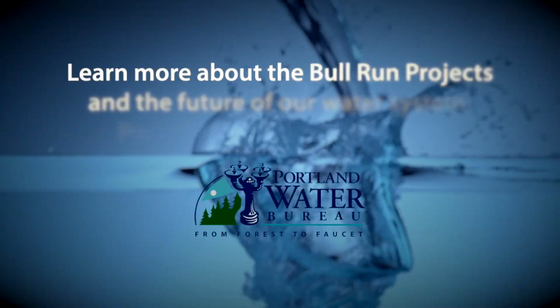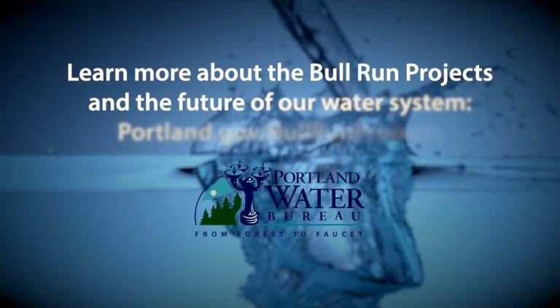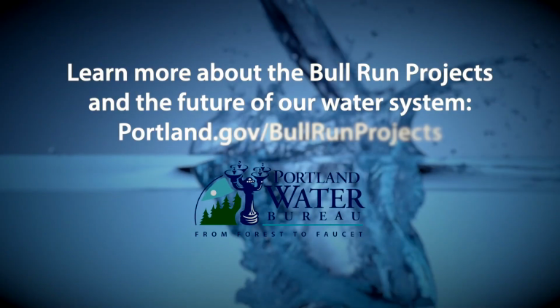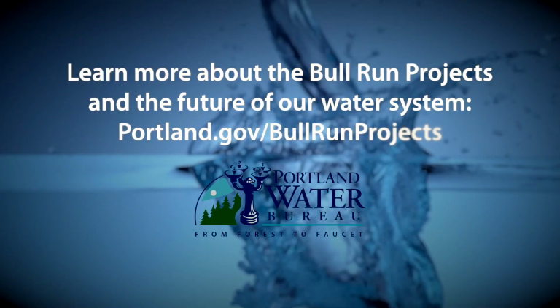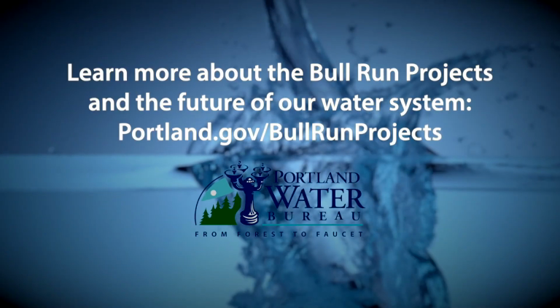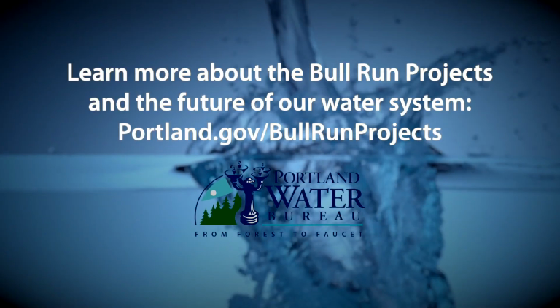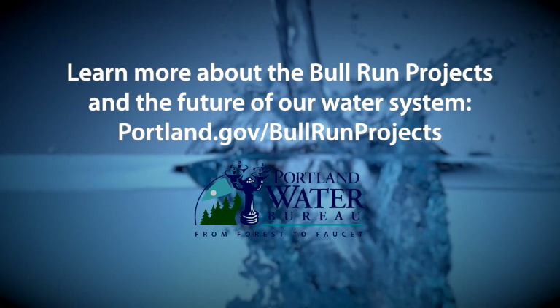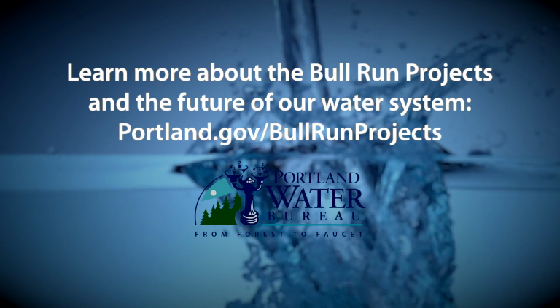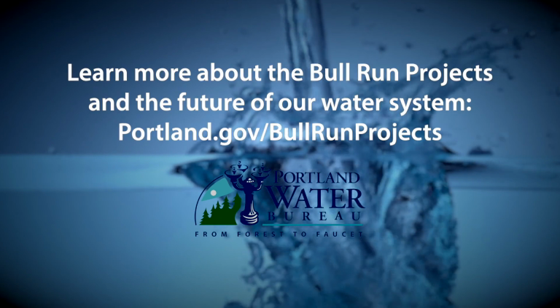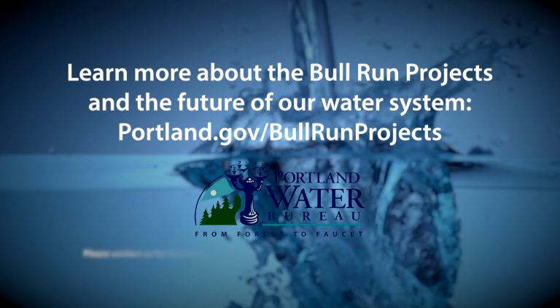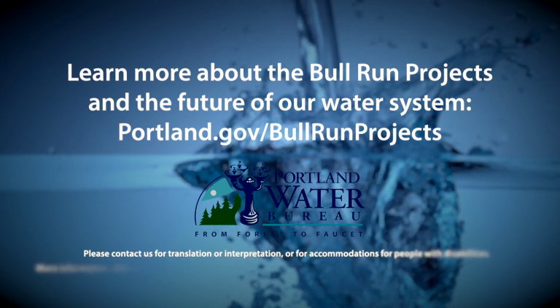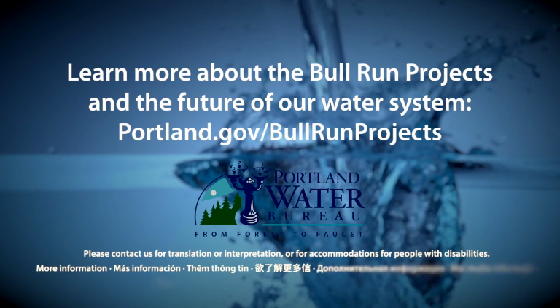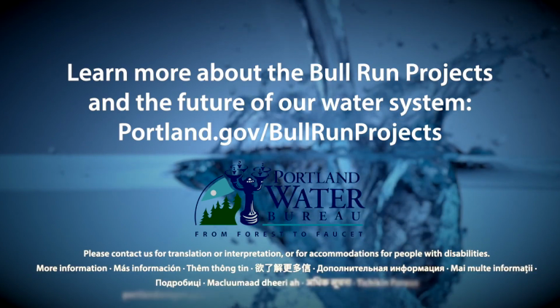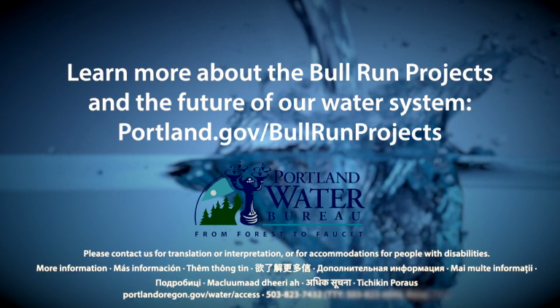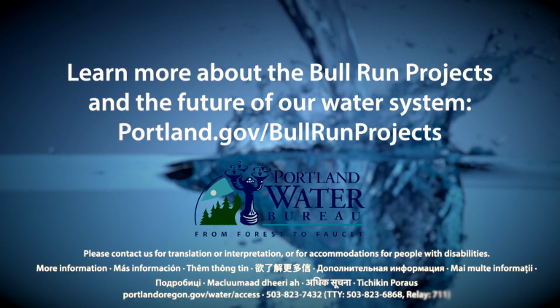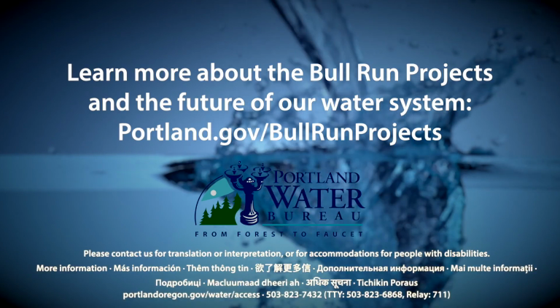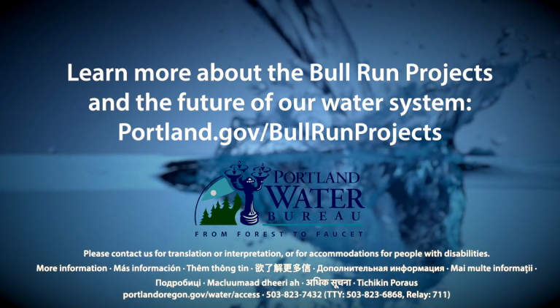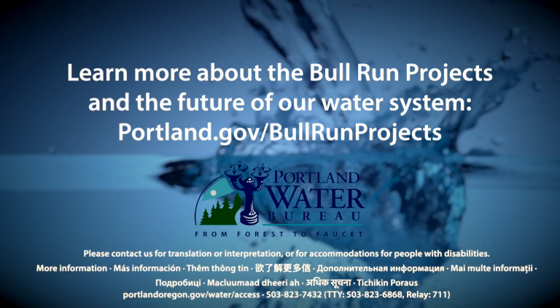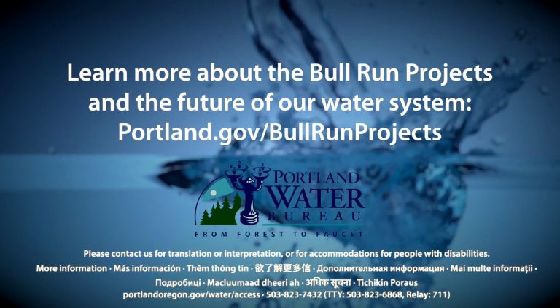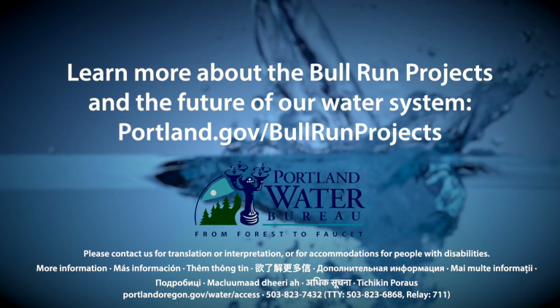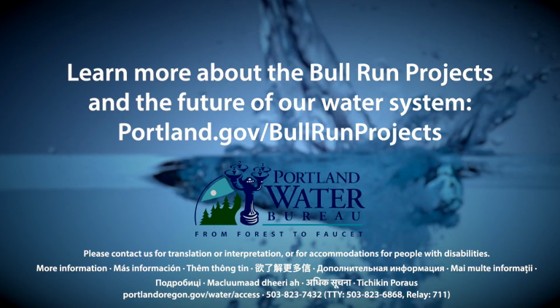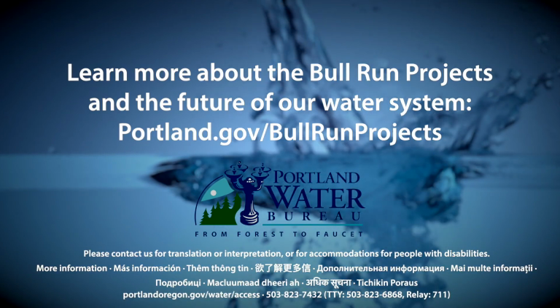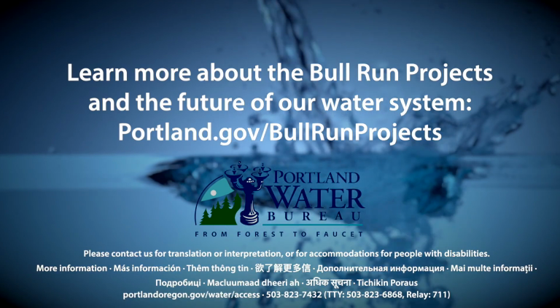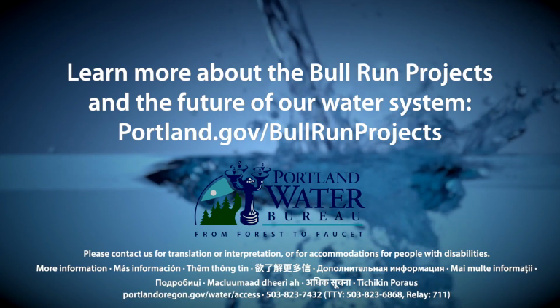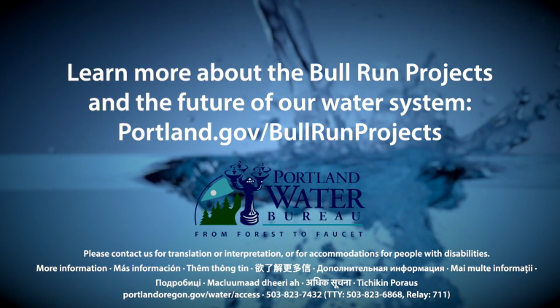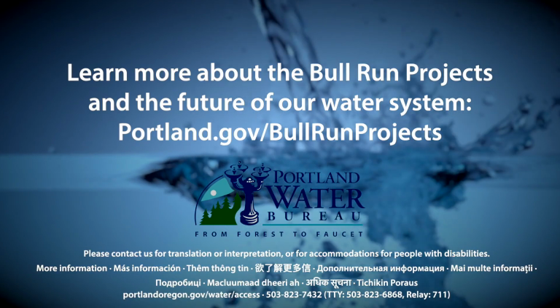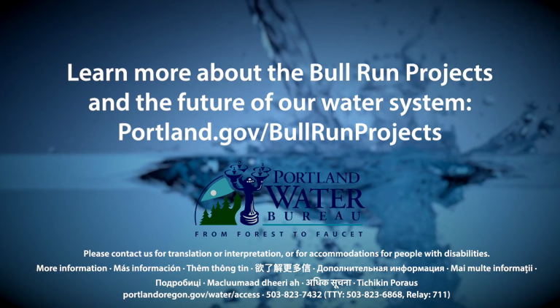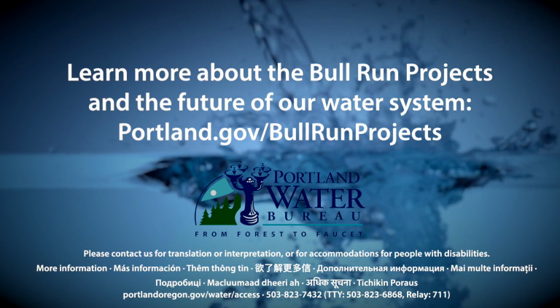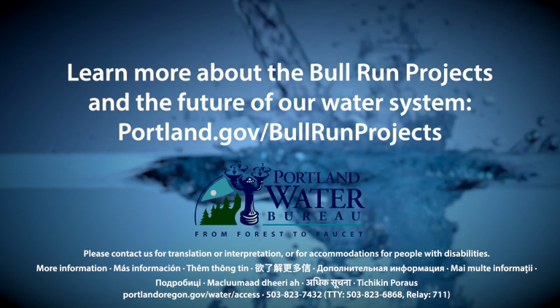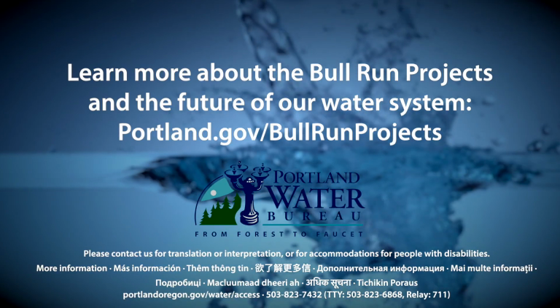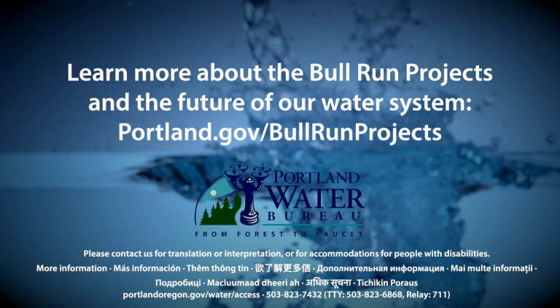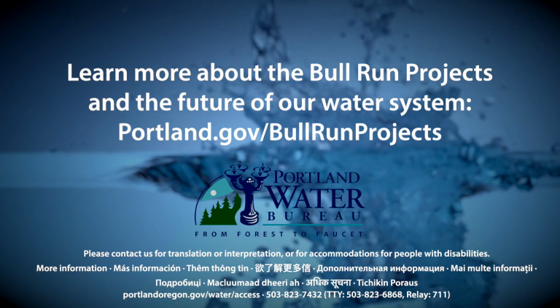Learn more about the Bull Run Treatment Projects and the future of our water system at portland.gov/BullRunProjects.